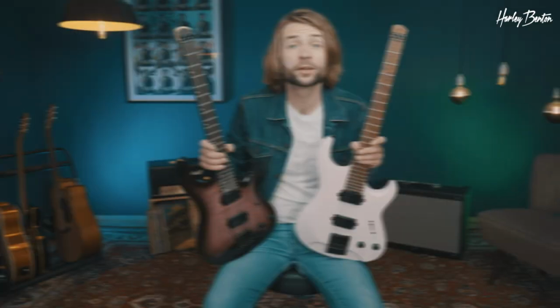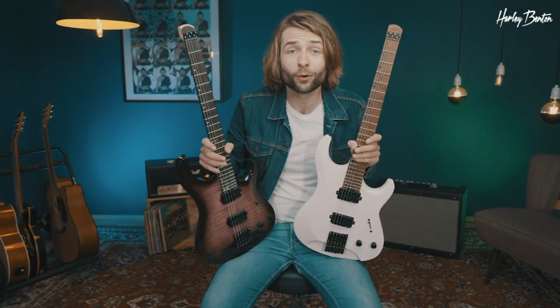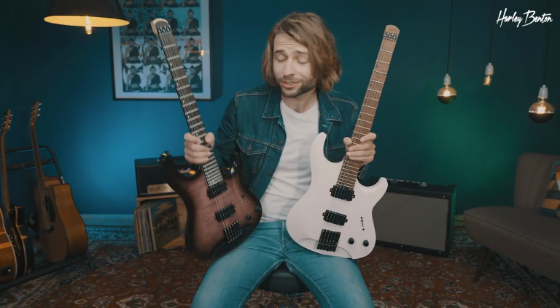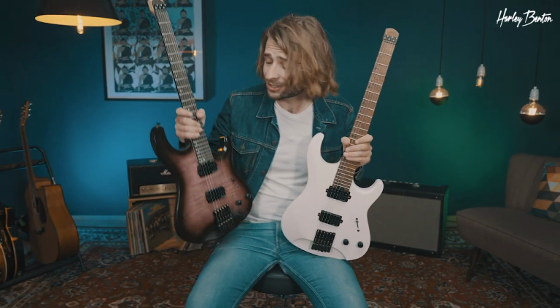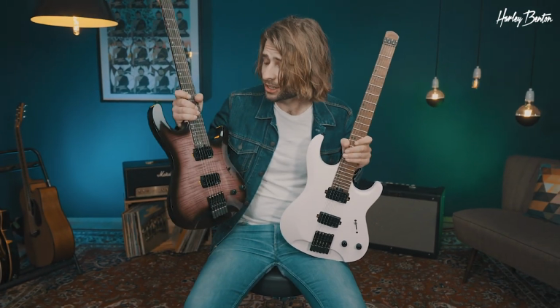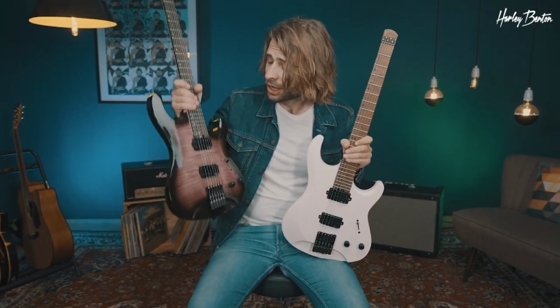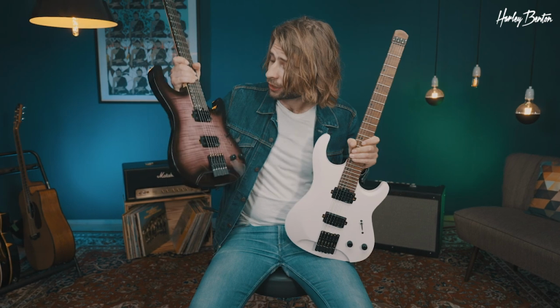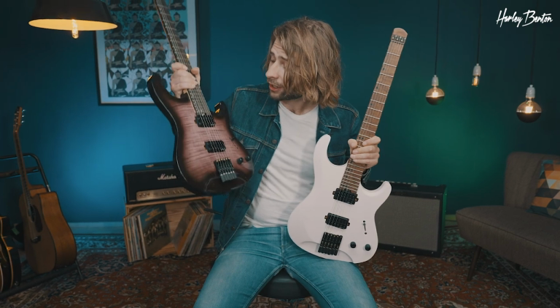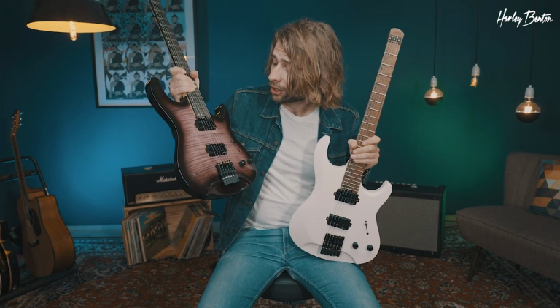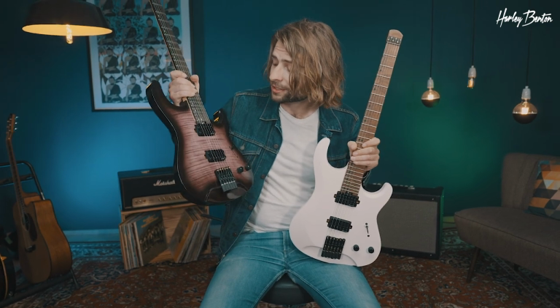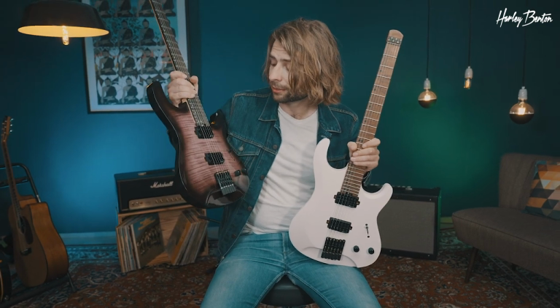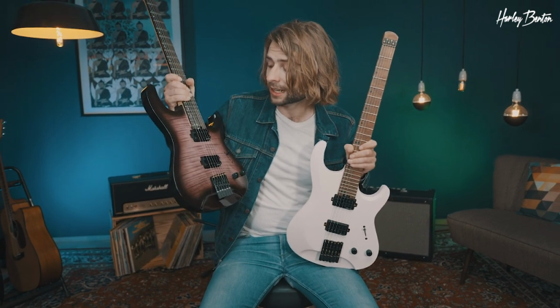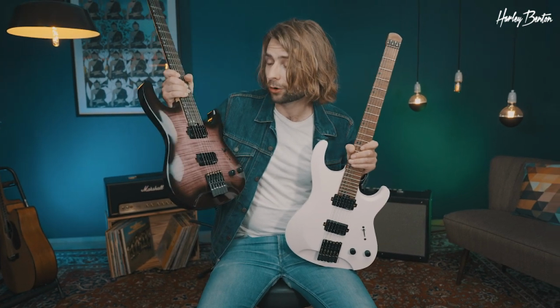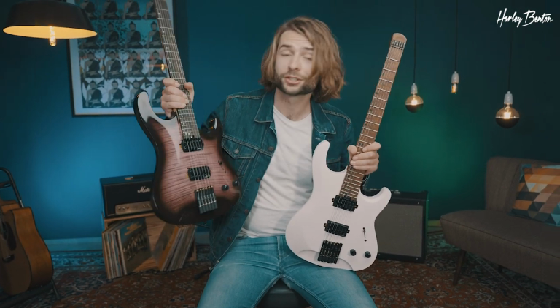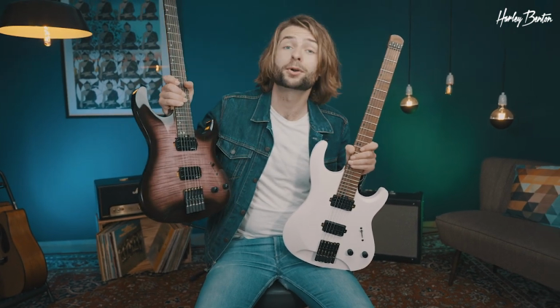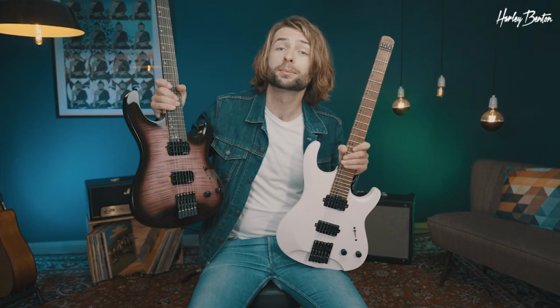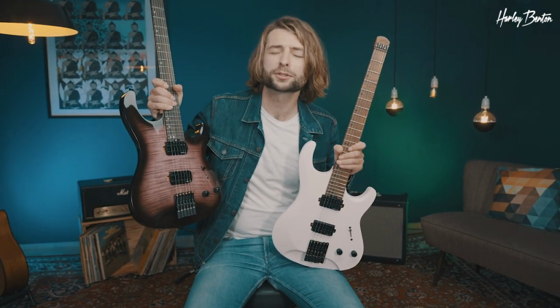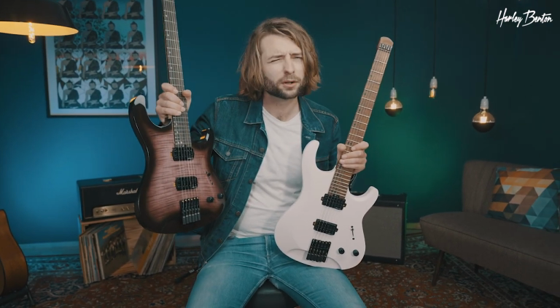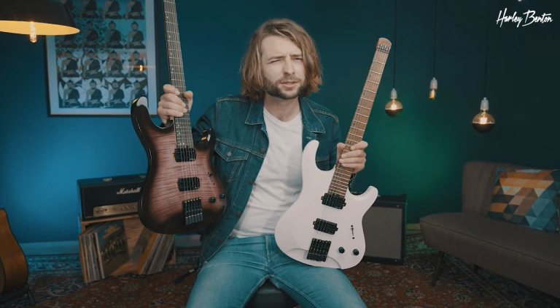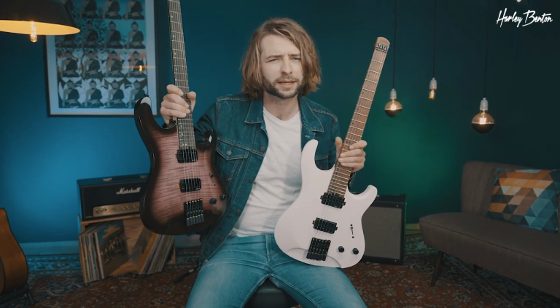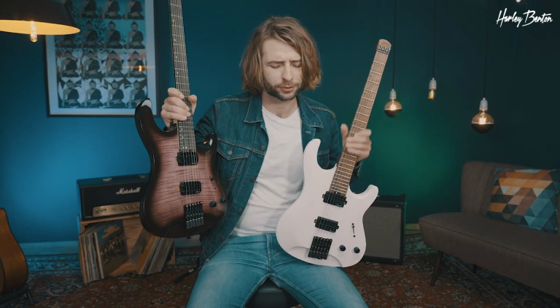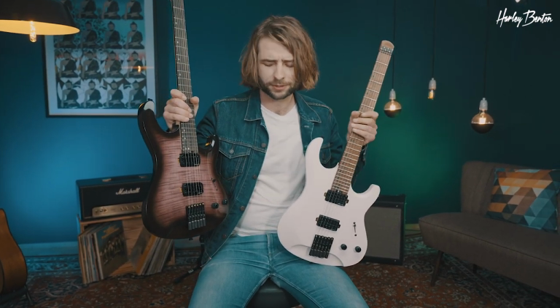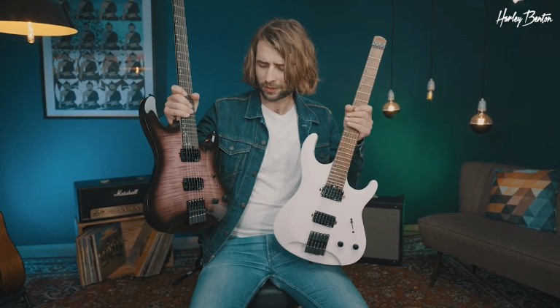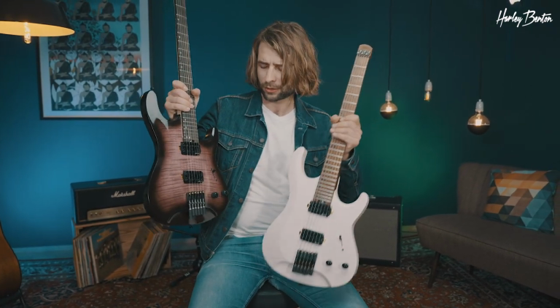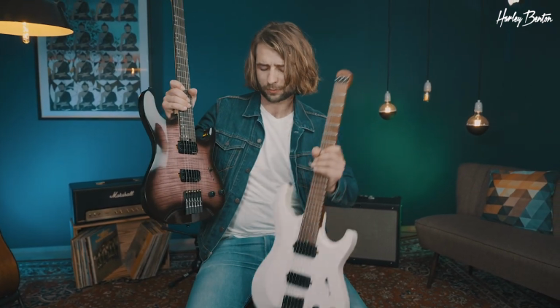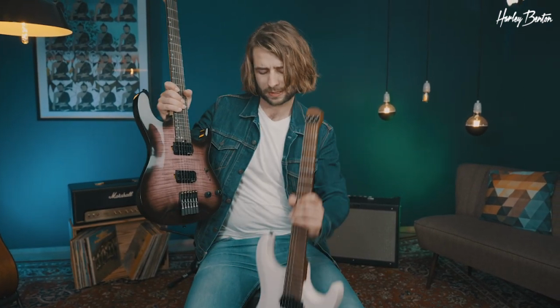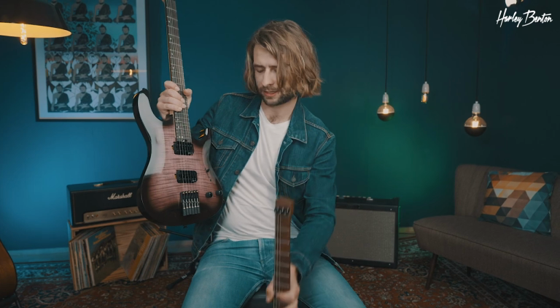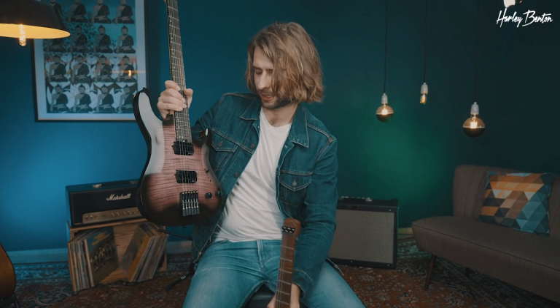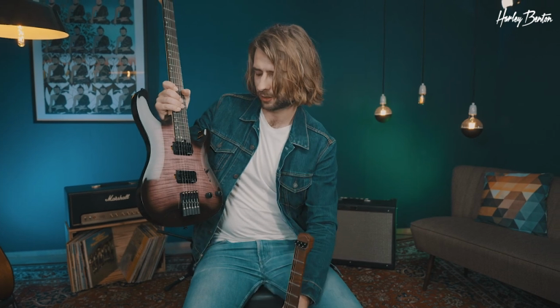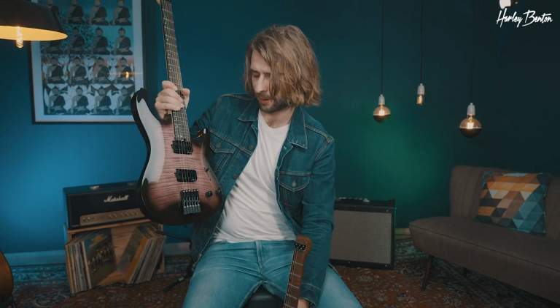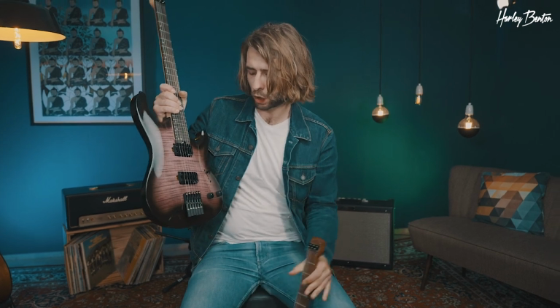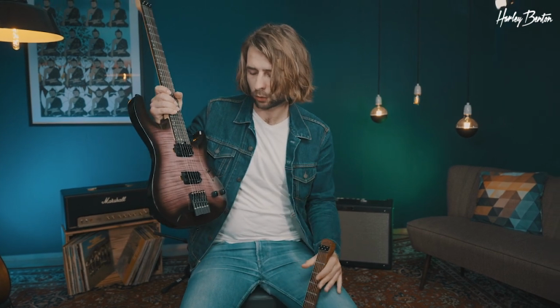As you can see, the archtop is available in a gorgeous purple burst, but also in a bangle burst. Let's check it out up close.